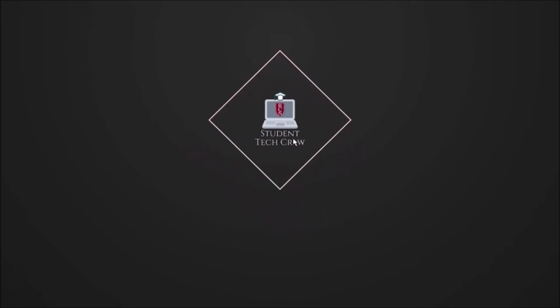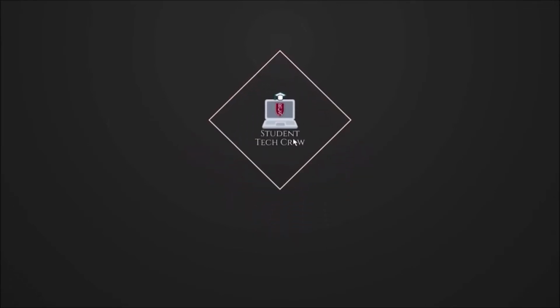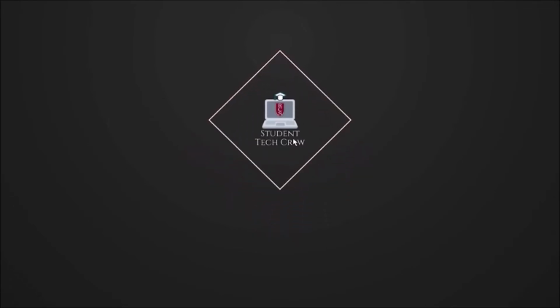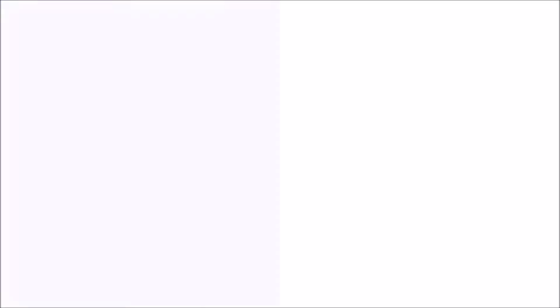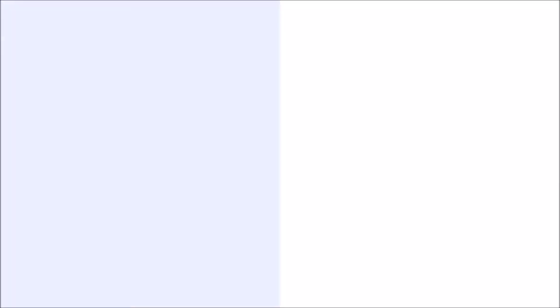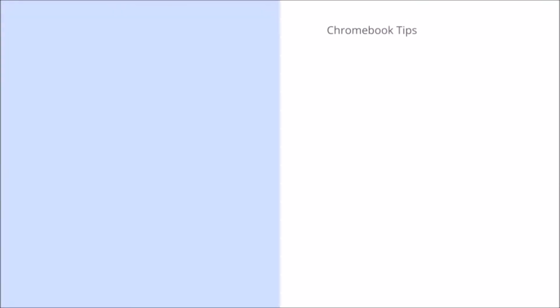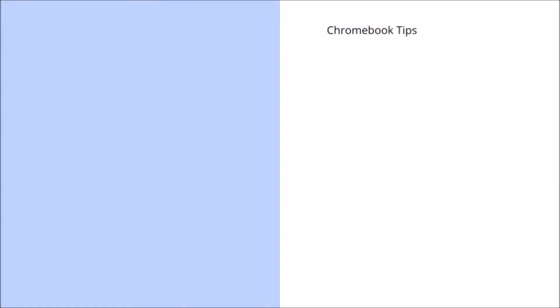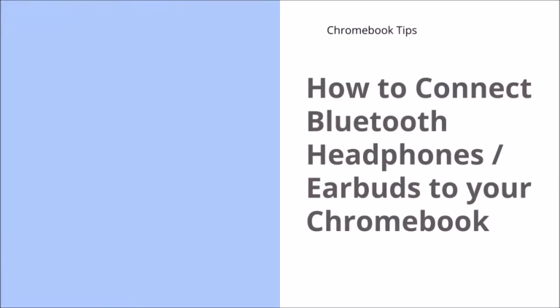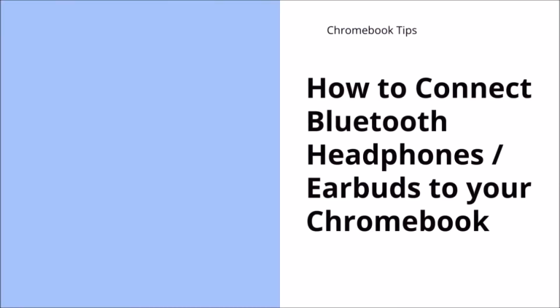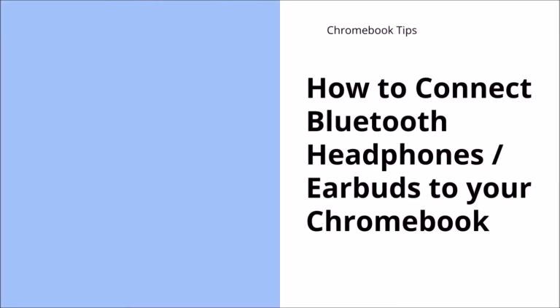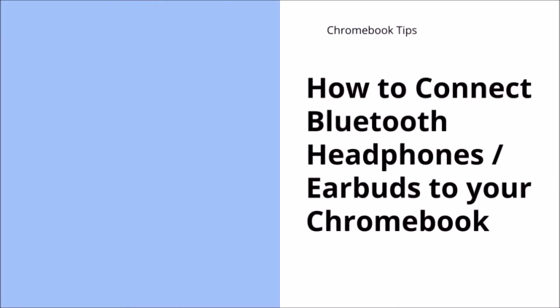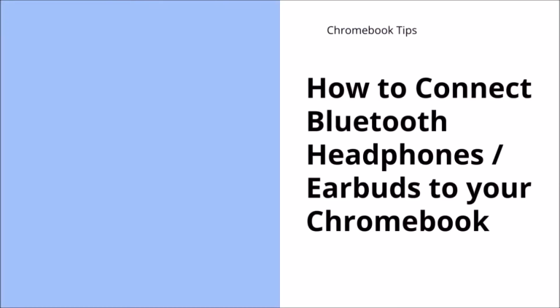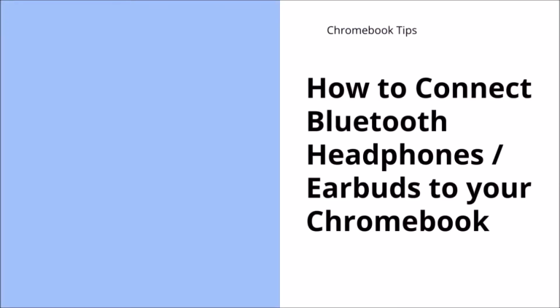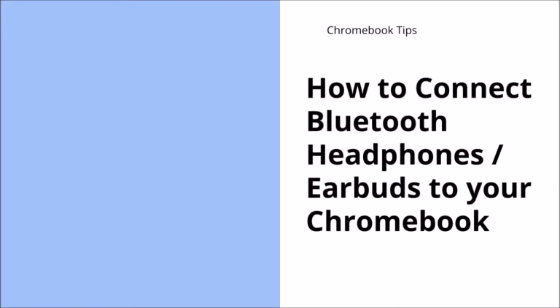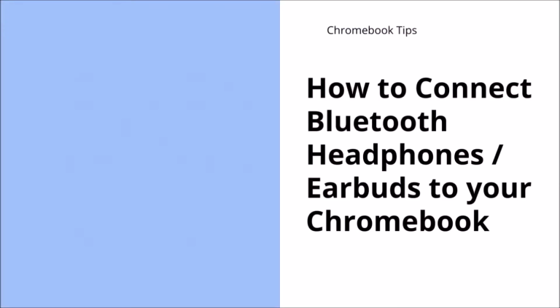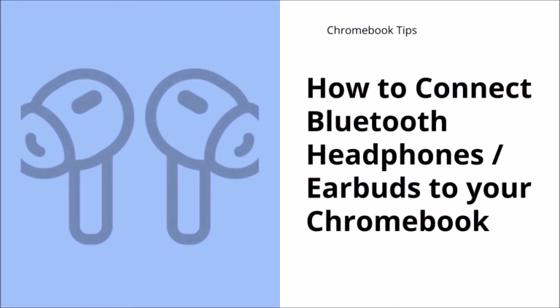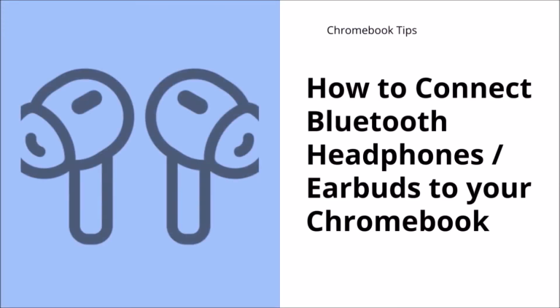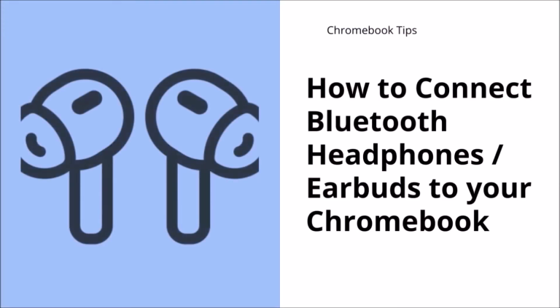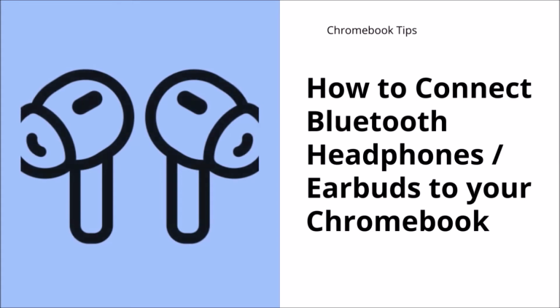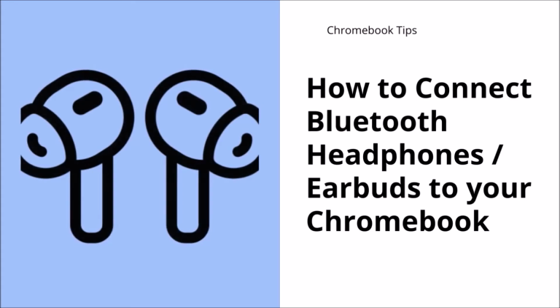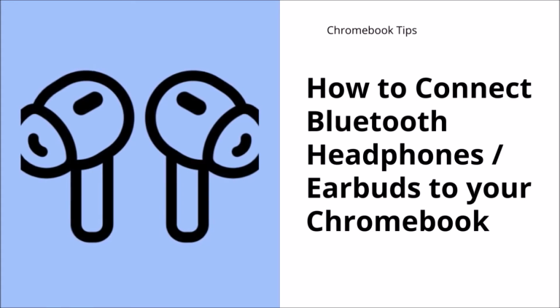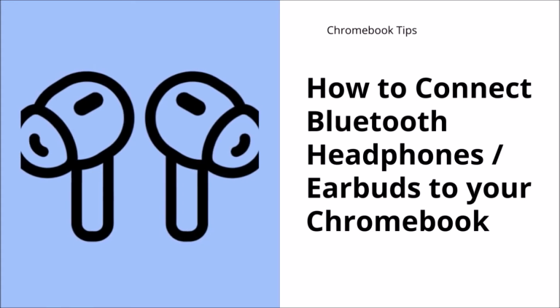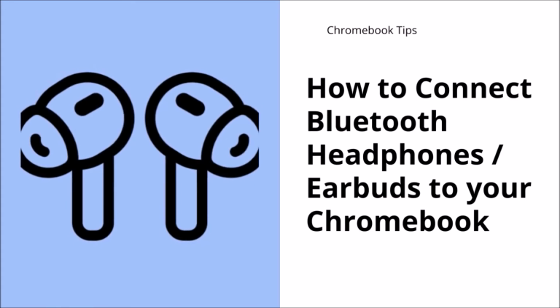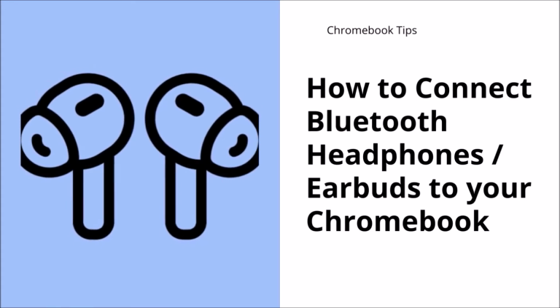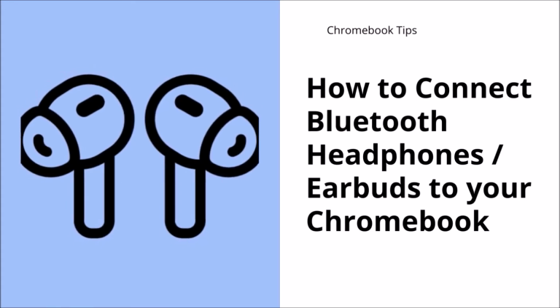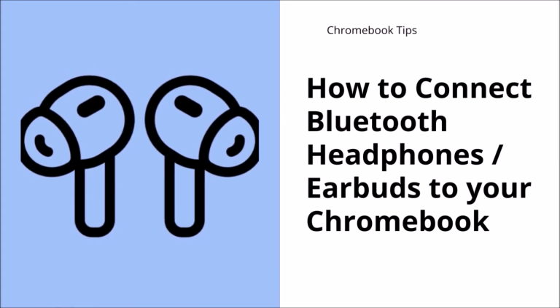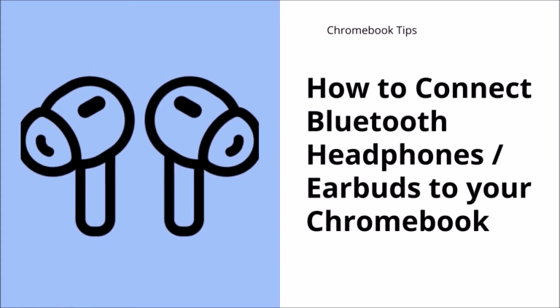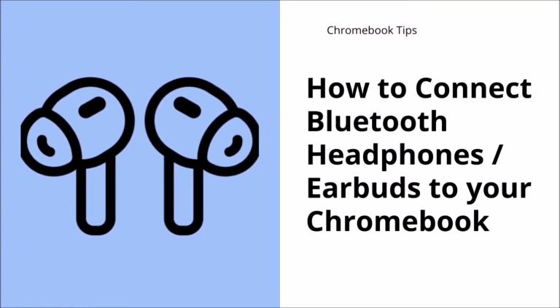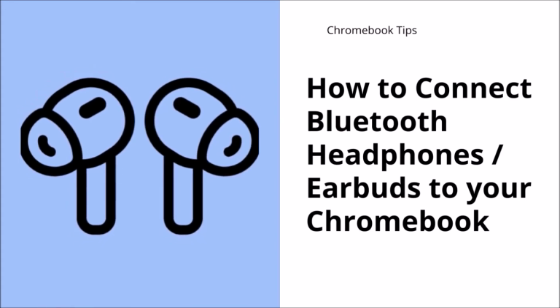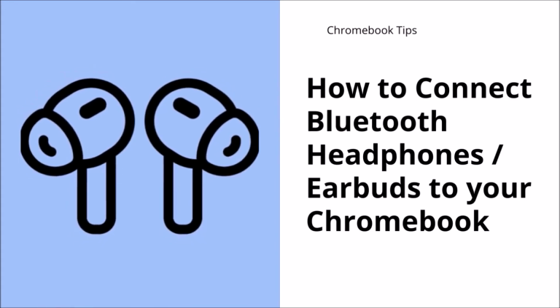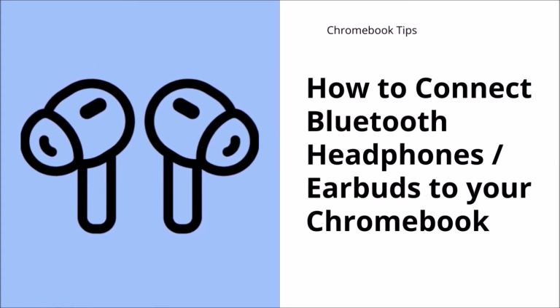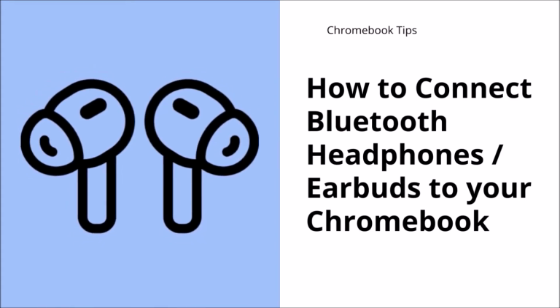Many of us use Bluetooth headphones and earbuds to listen to things. In fact, they can be connected to your Chromebook too.